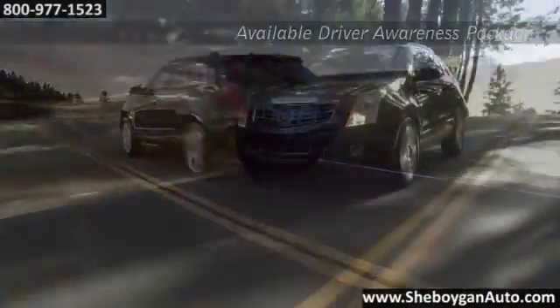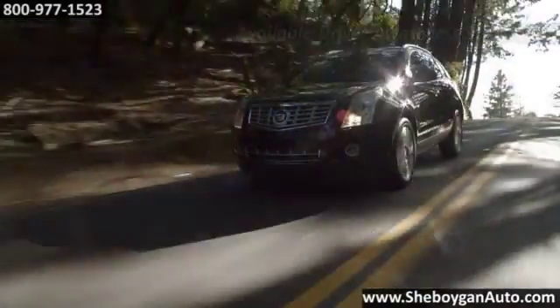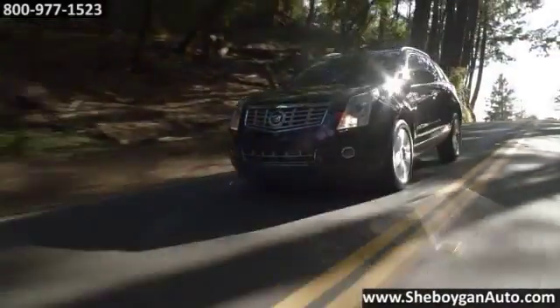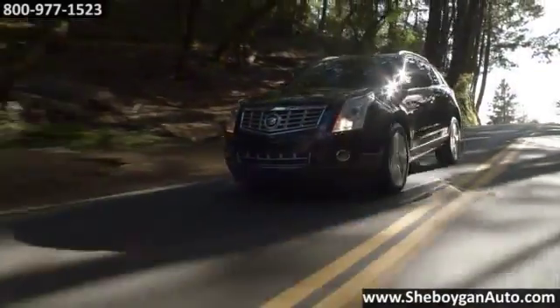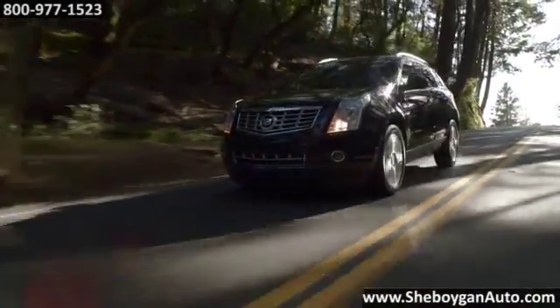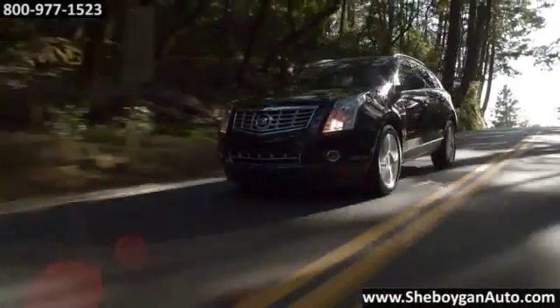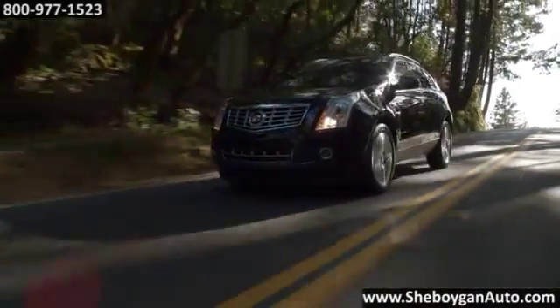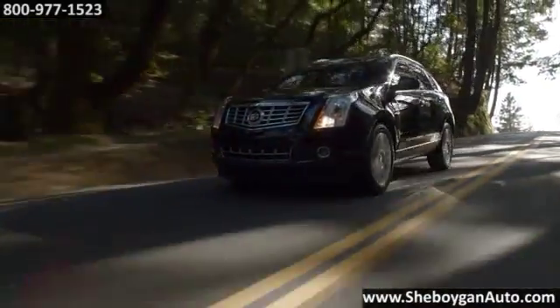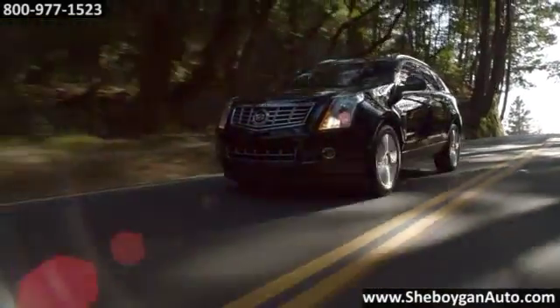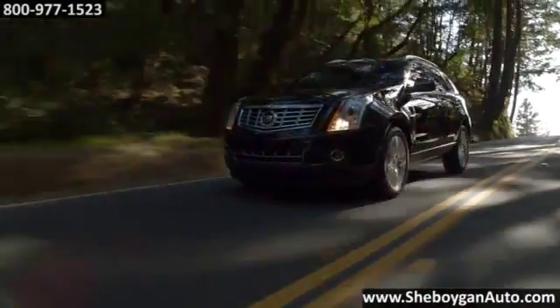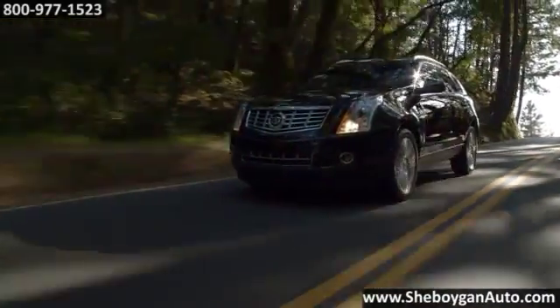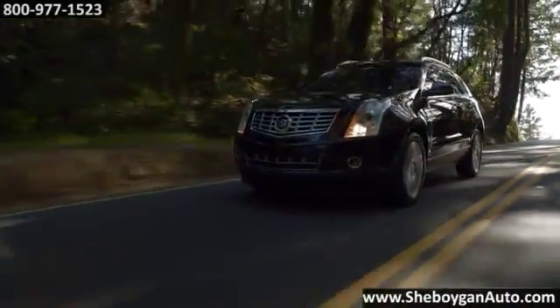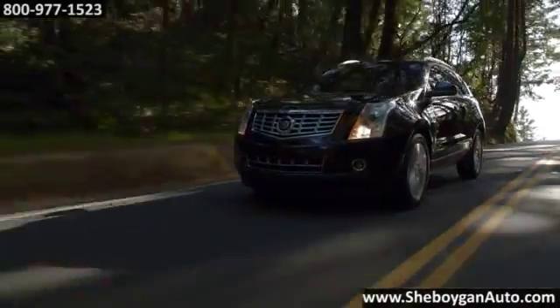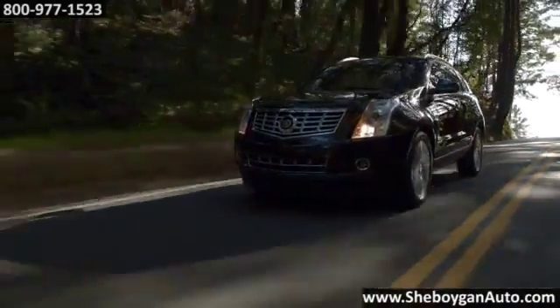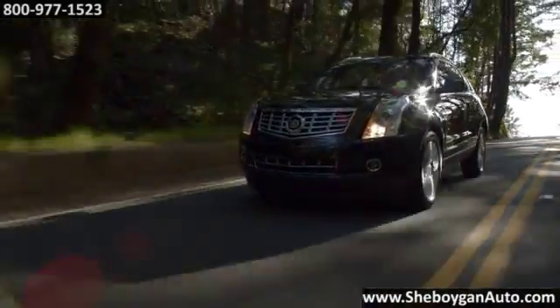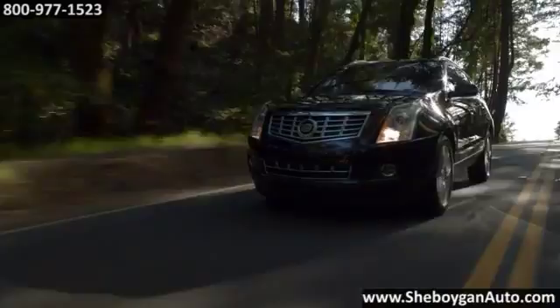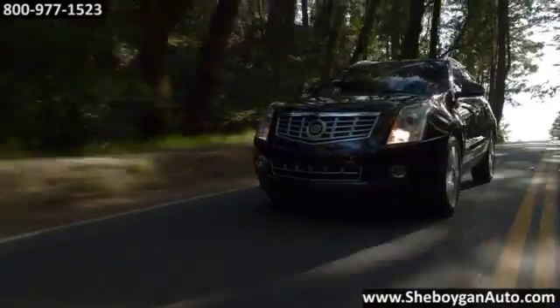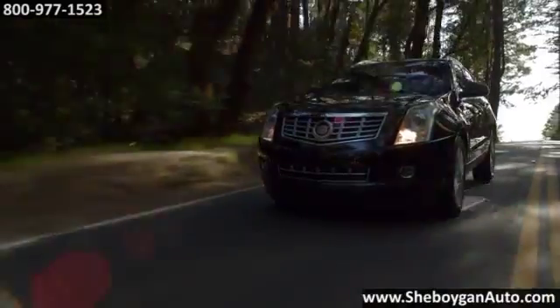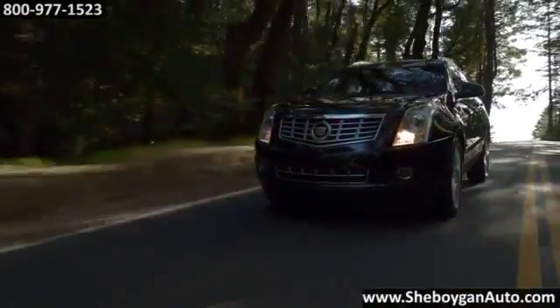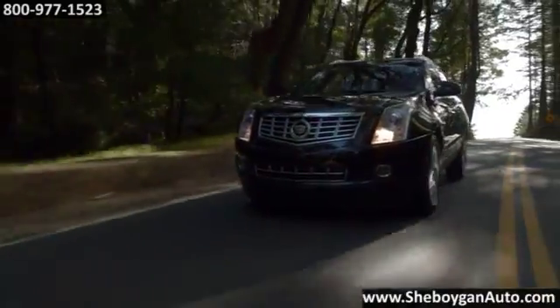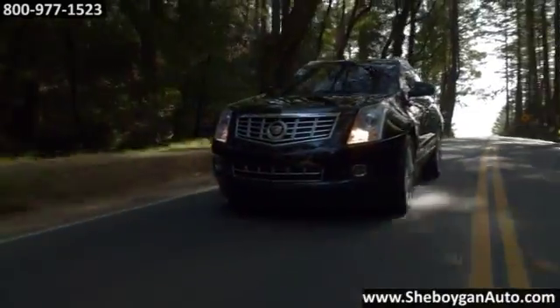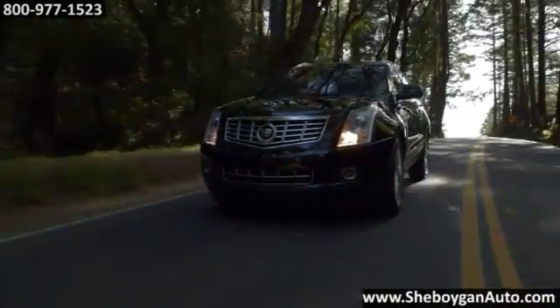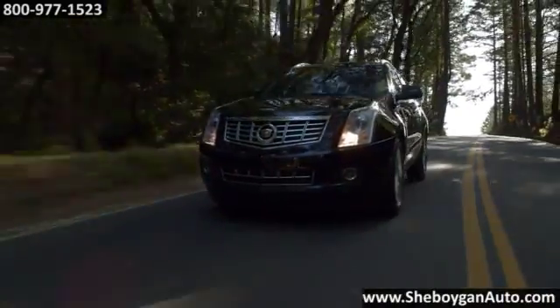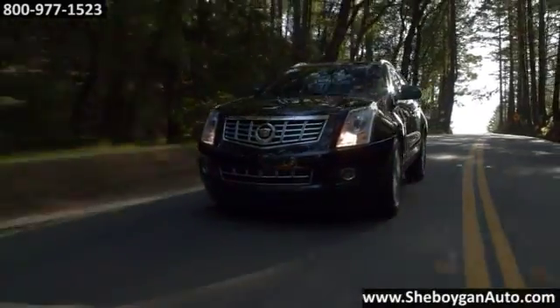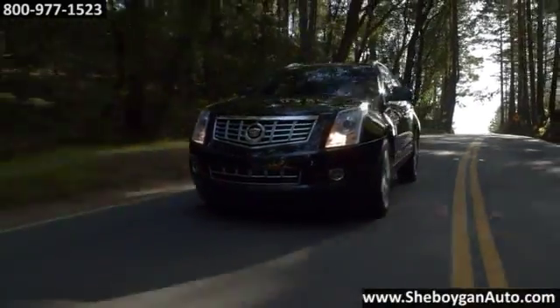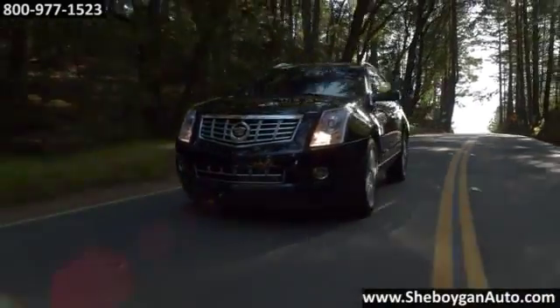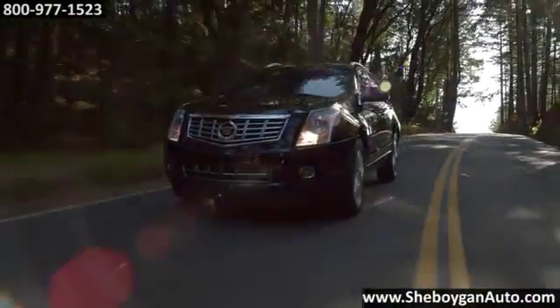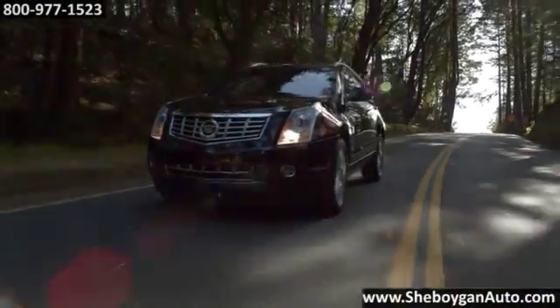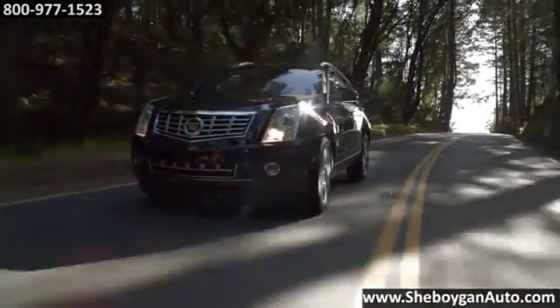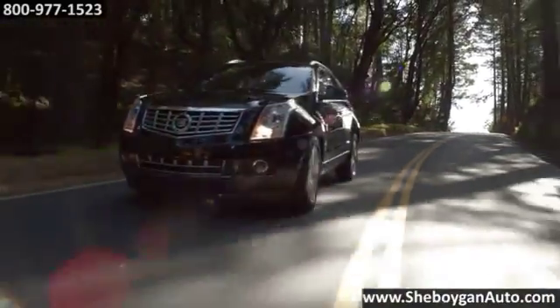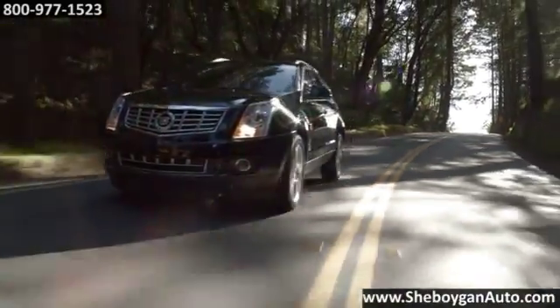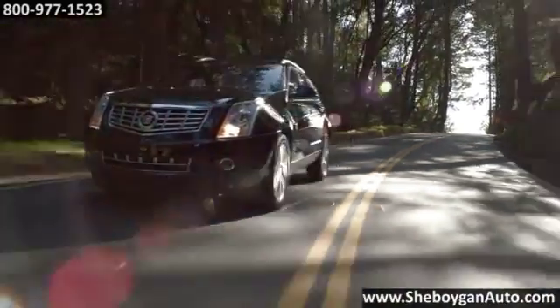The 2016 Cadillac SRX crossover. No room or need for compromise.